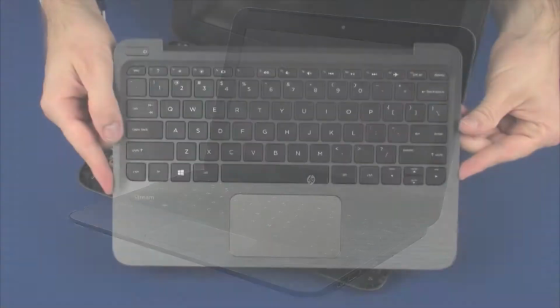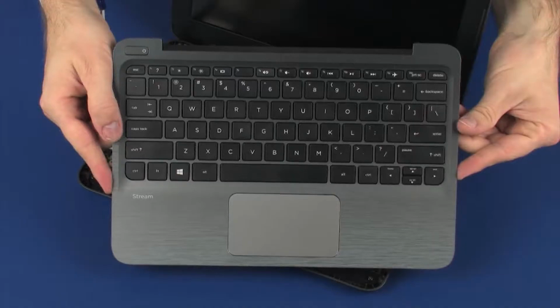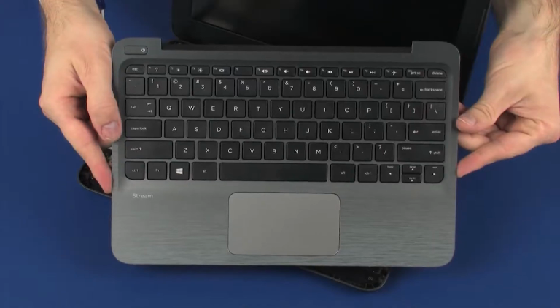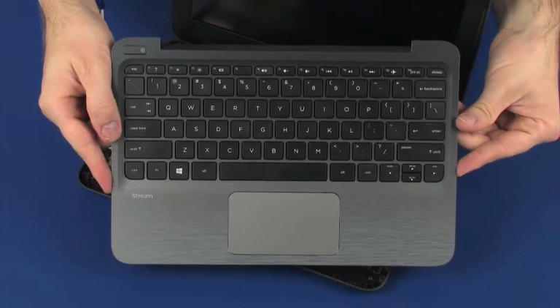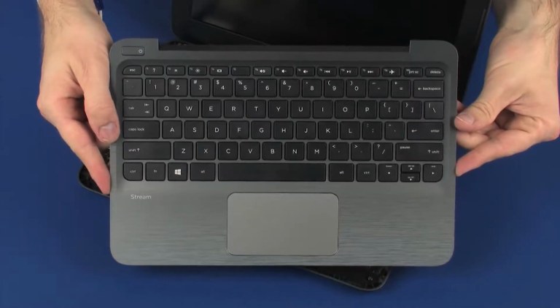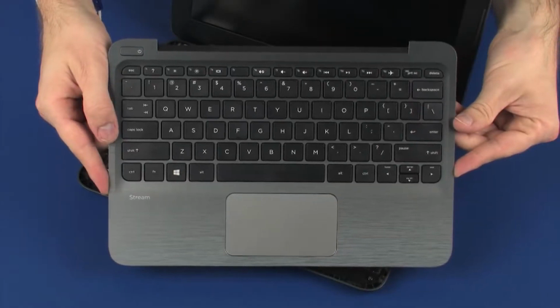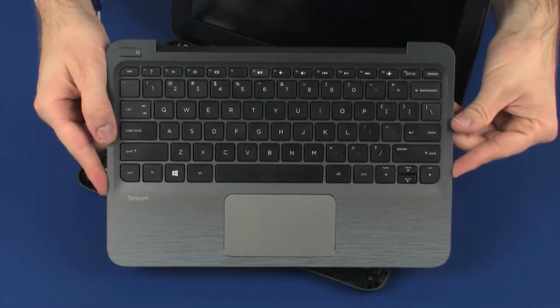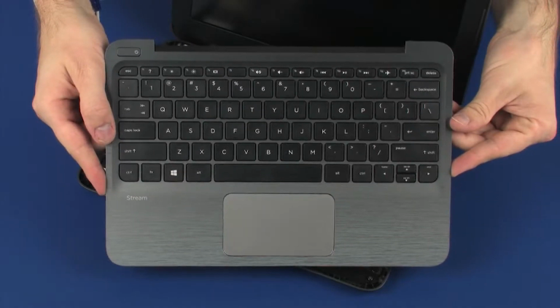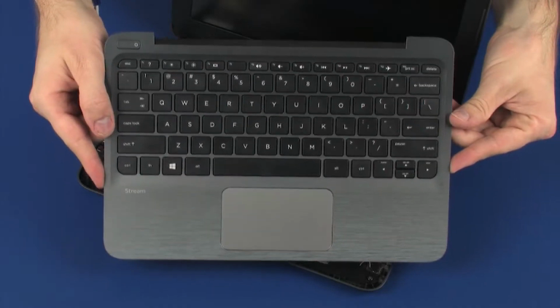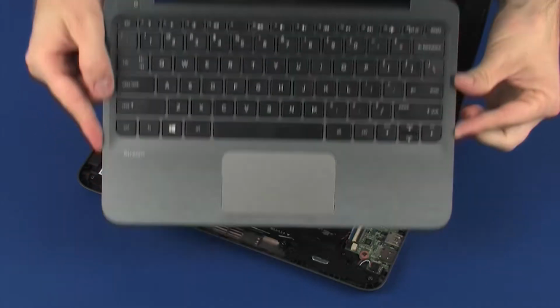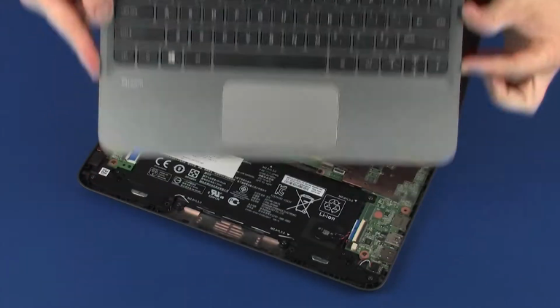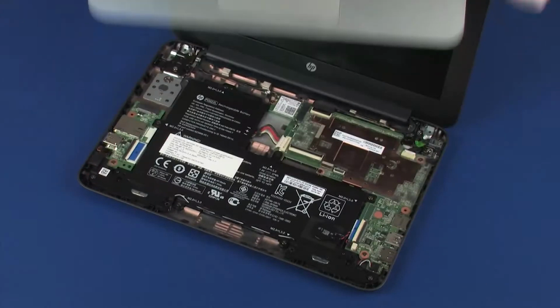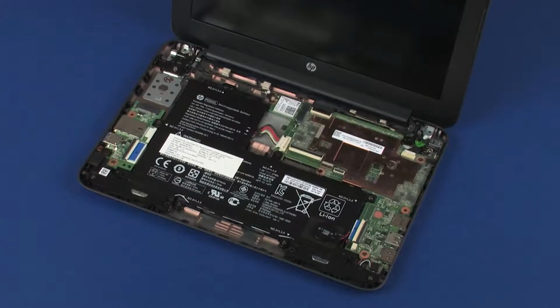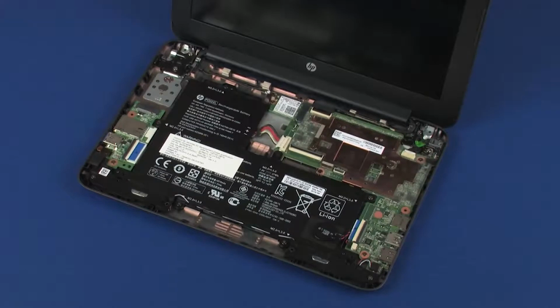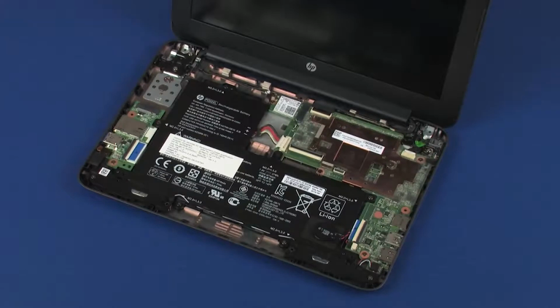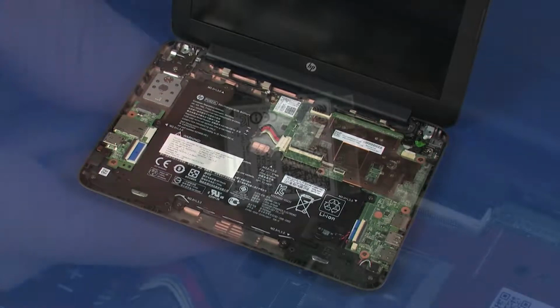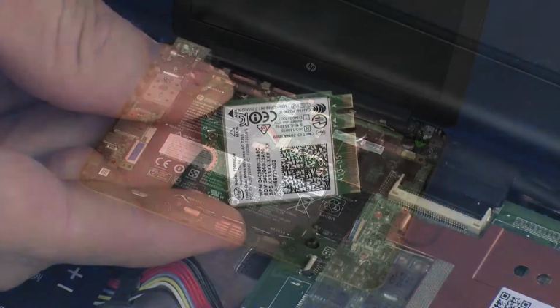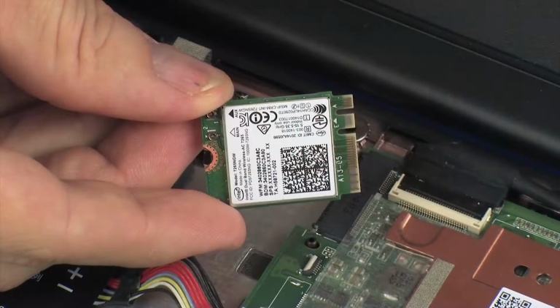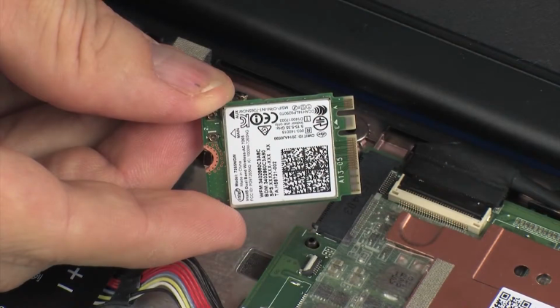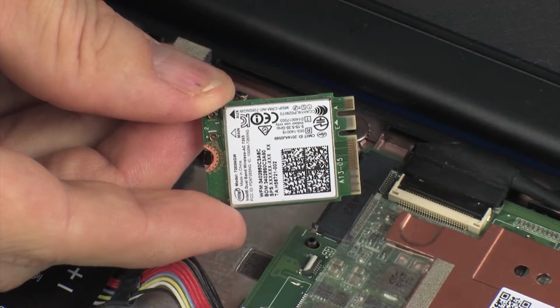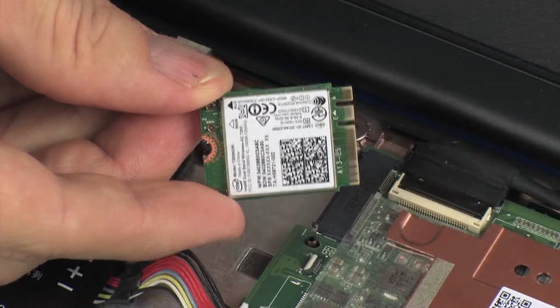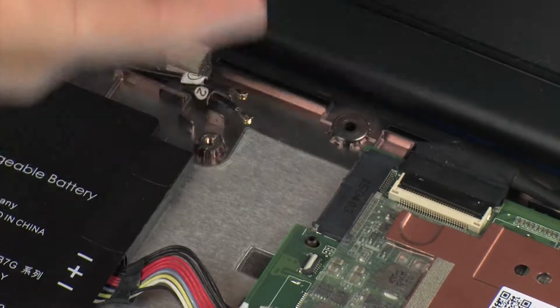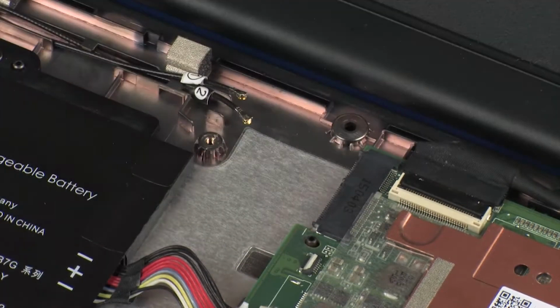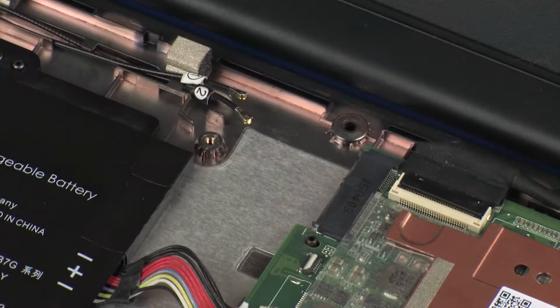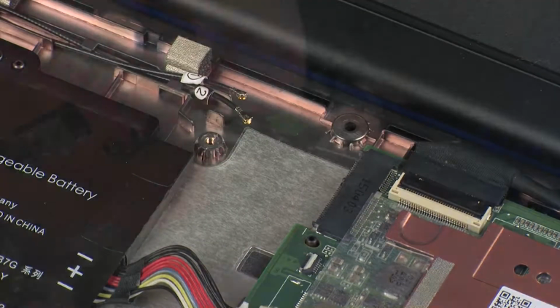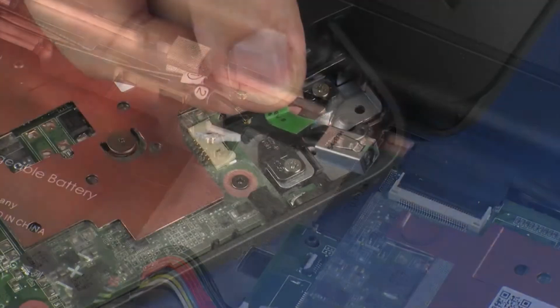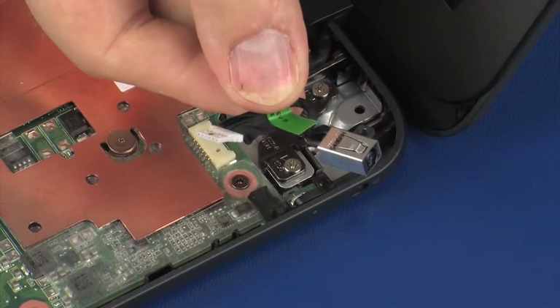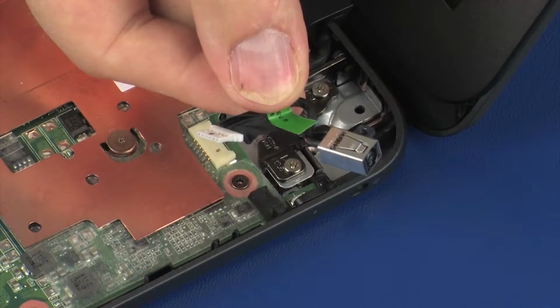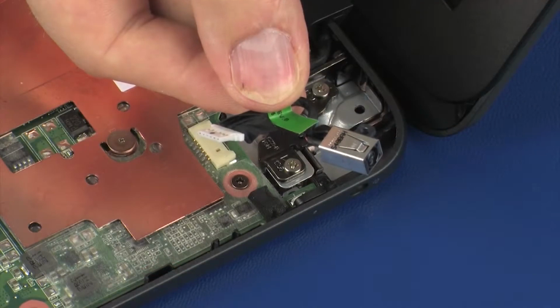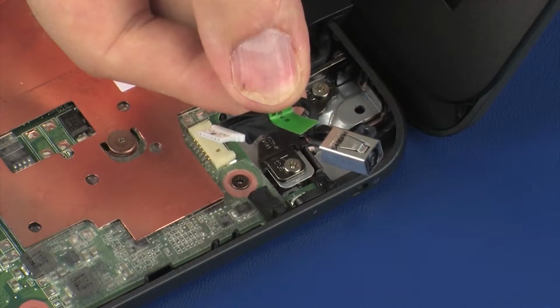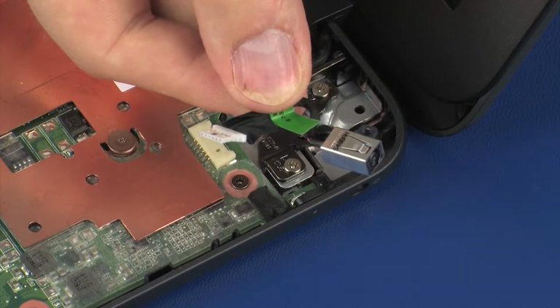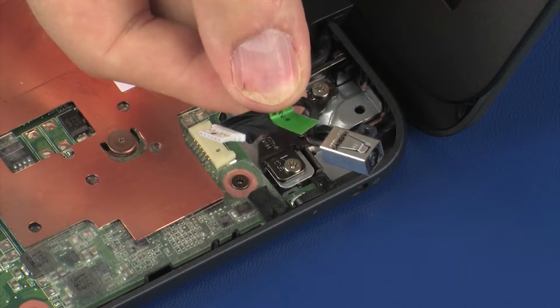Before you begin, remove the top cover, wireless module, and power connector cable.